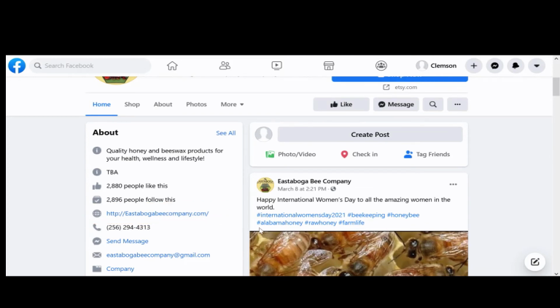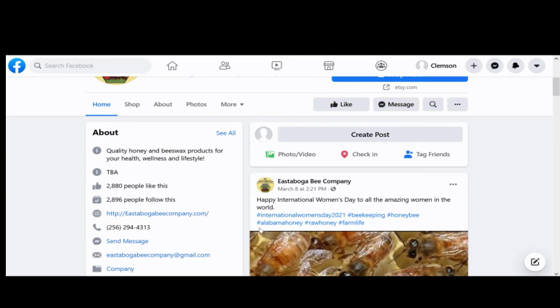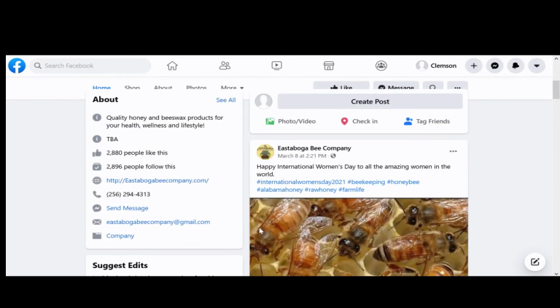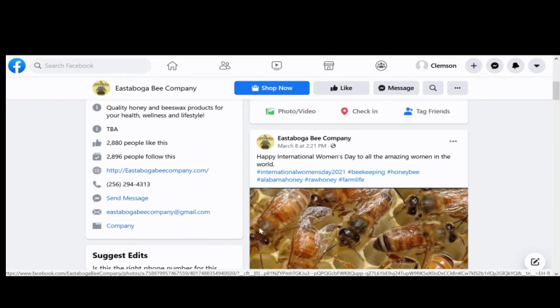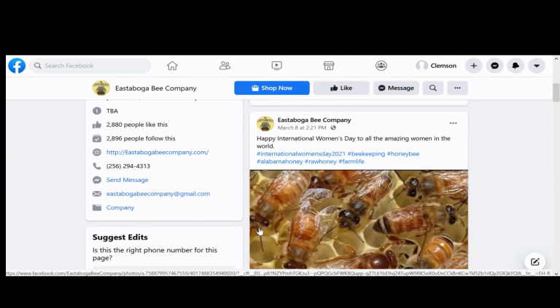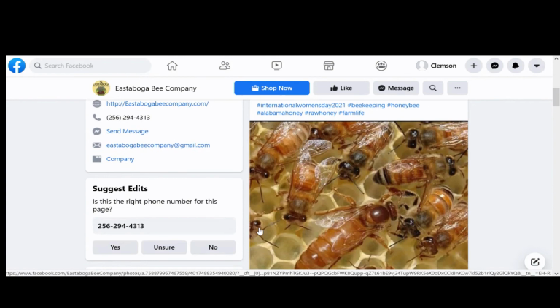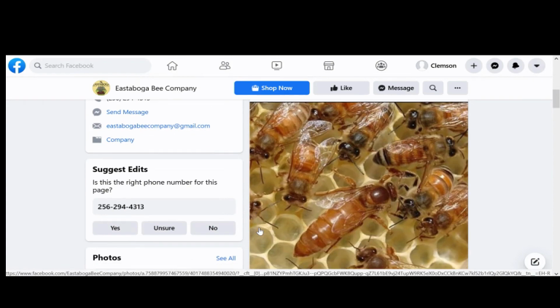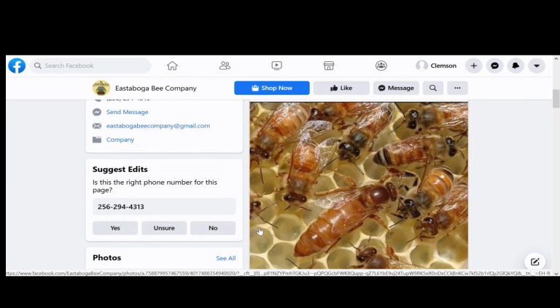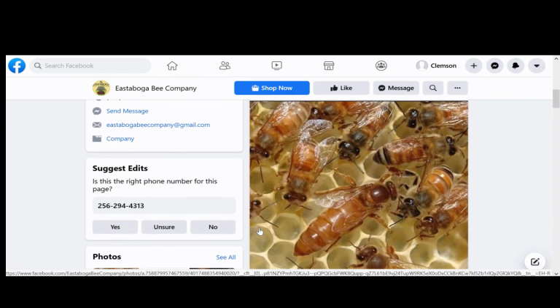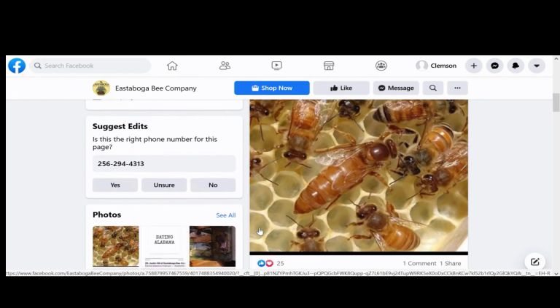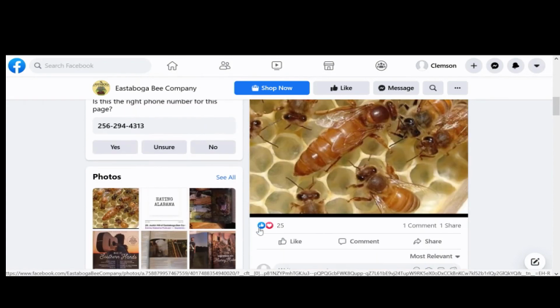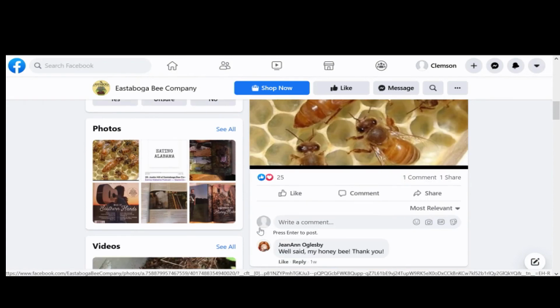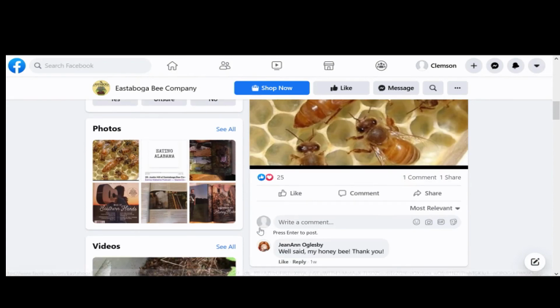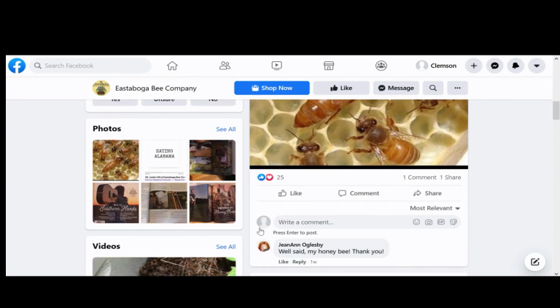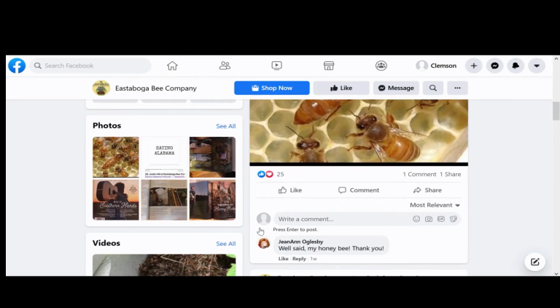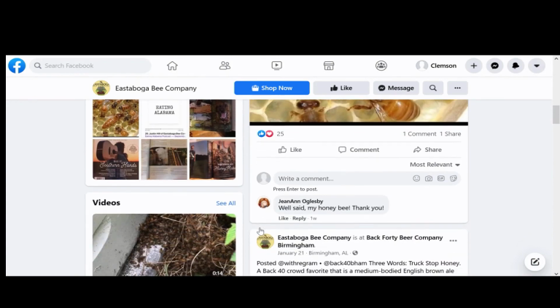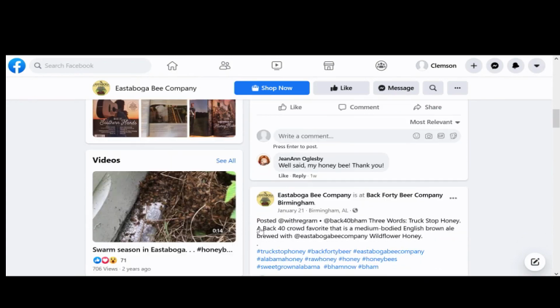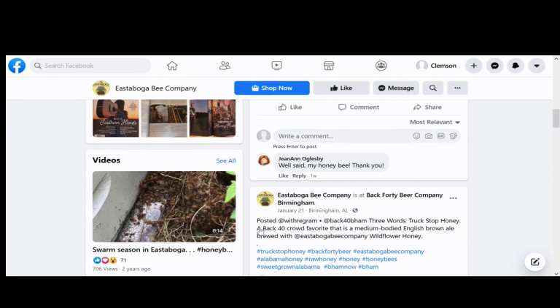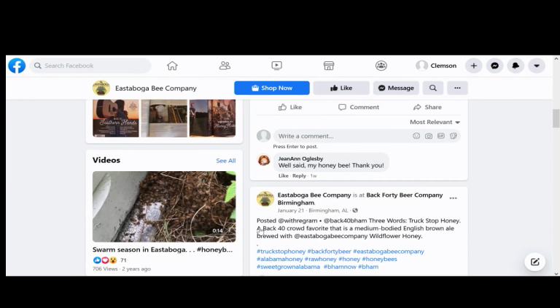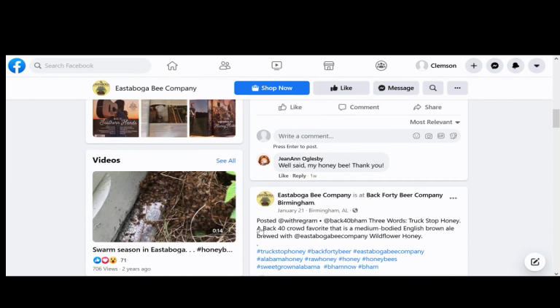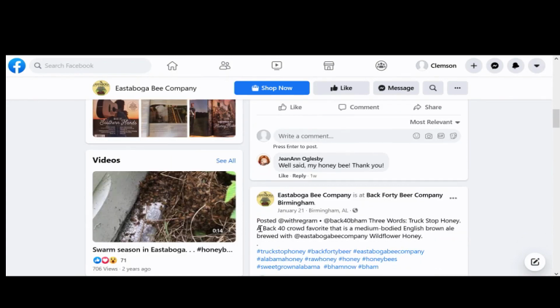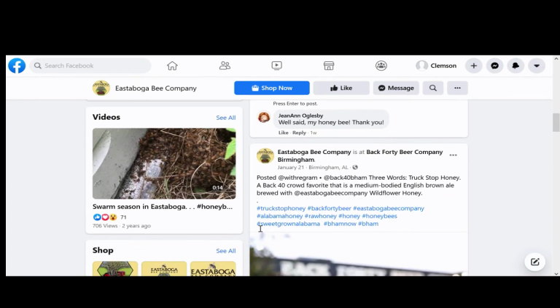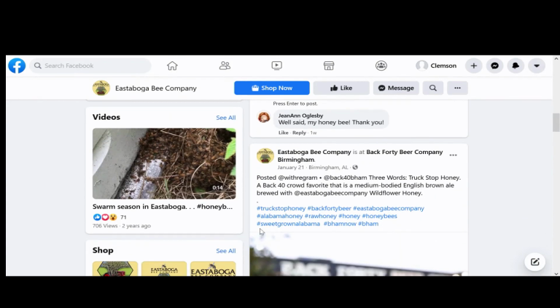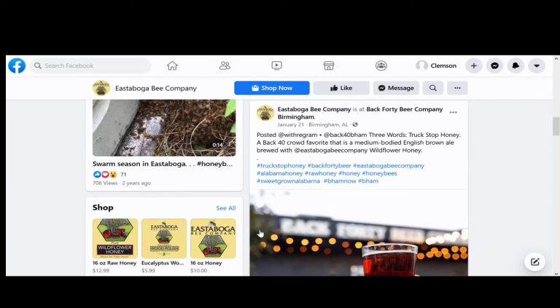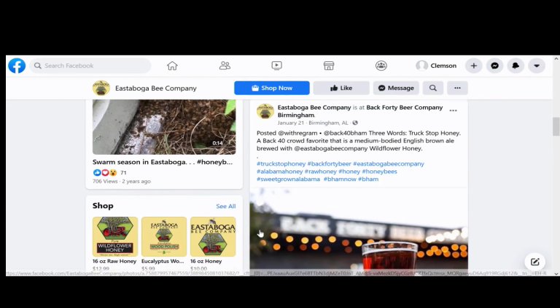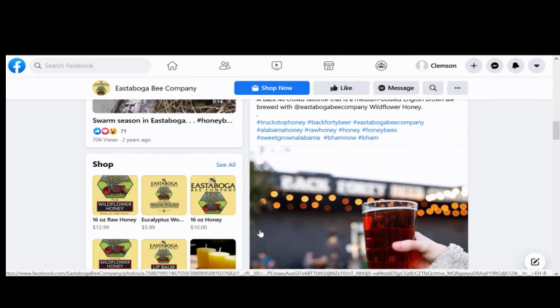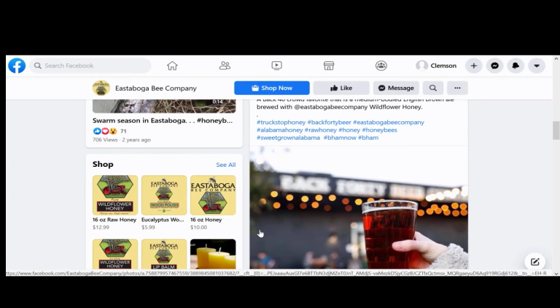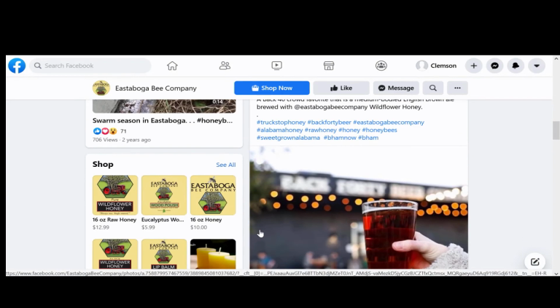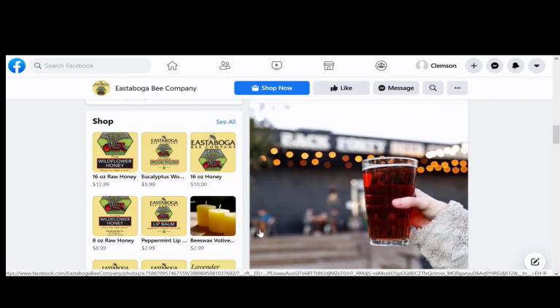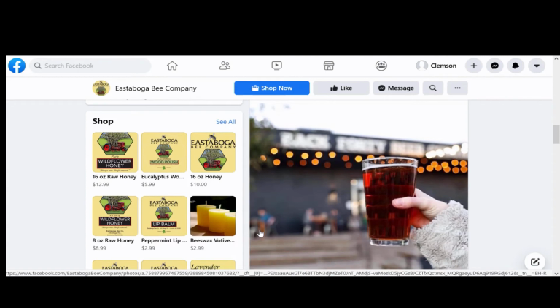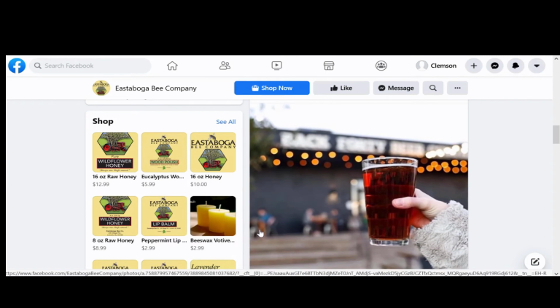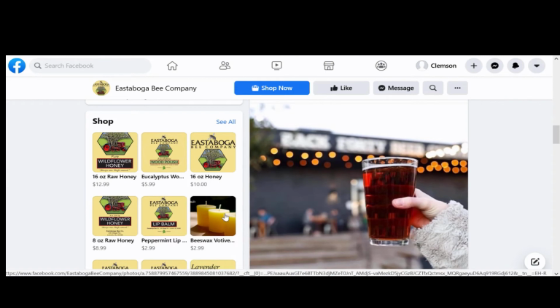As you scroll through their page, you will see their bees, product pictures, and restaurants who are using their products.